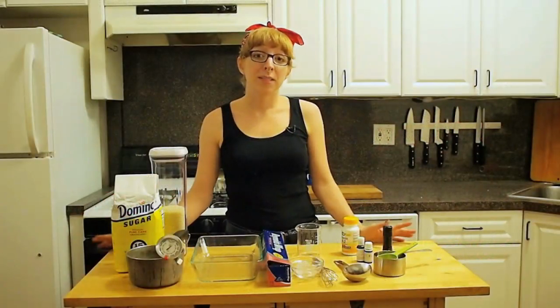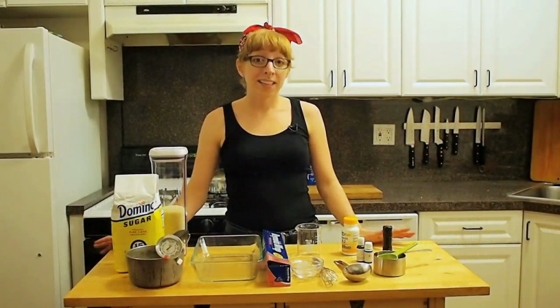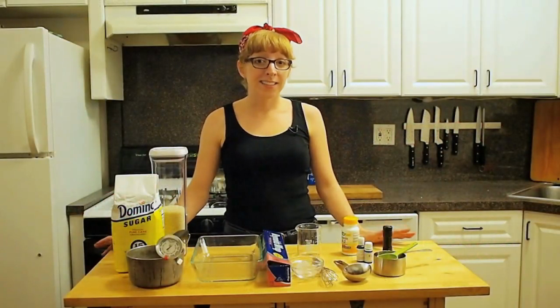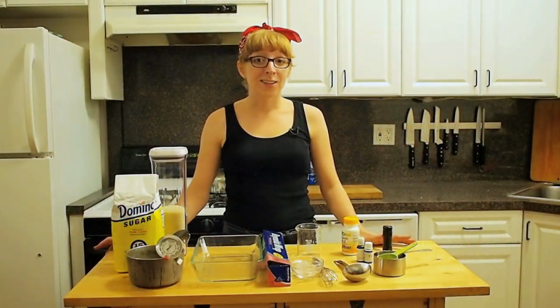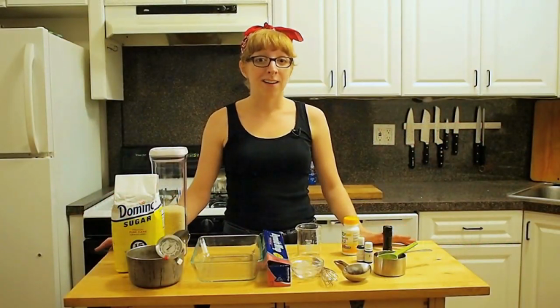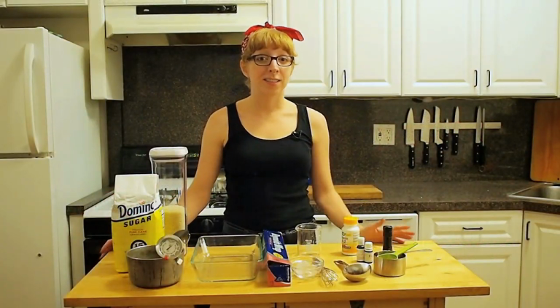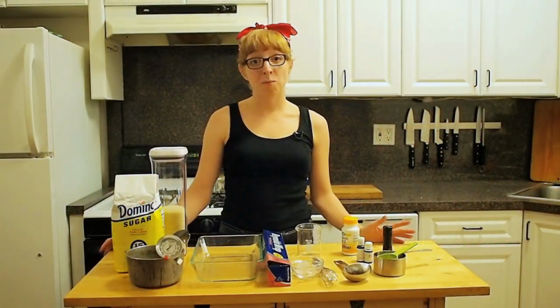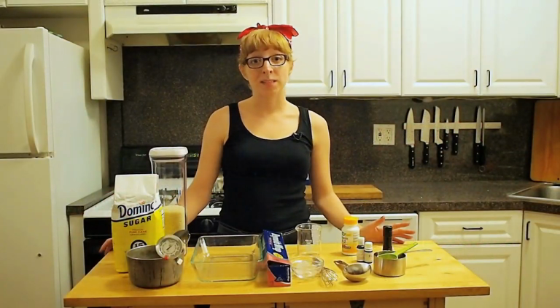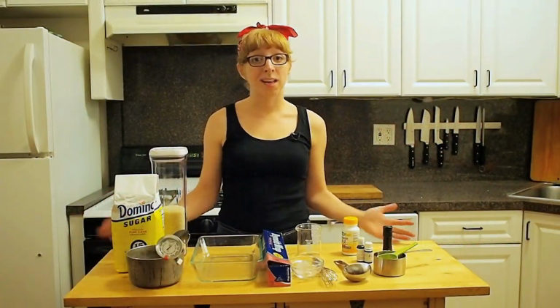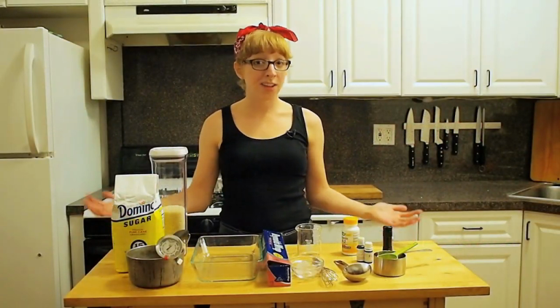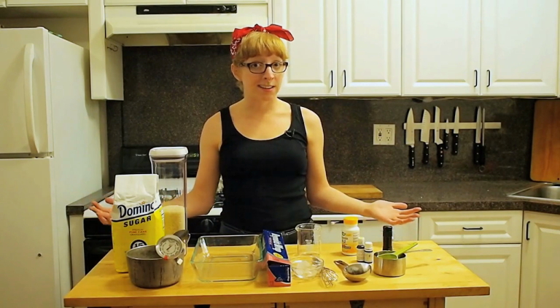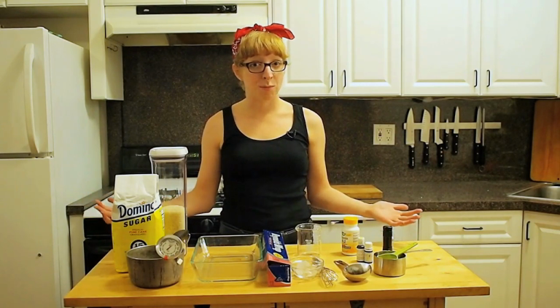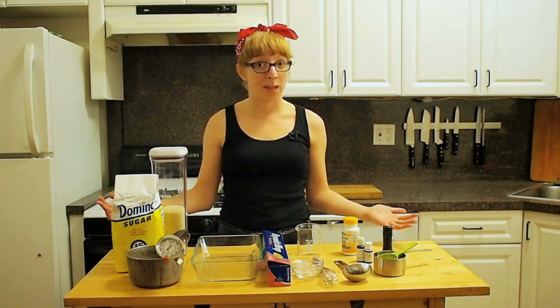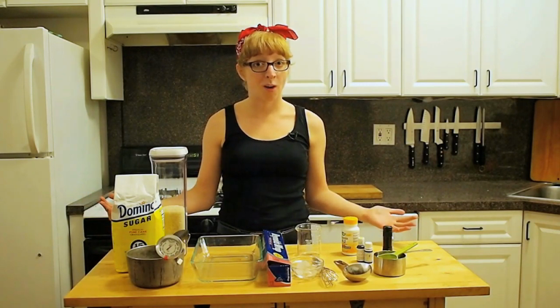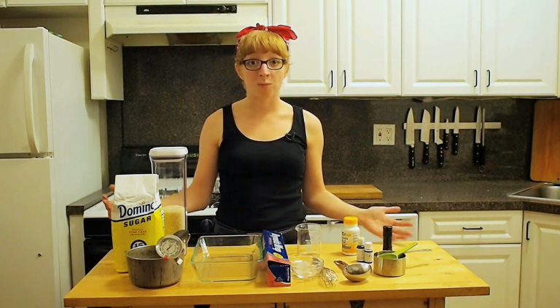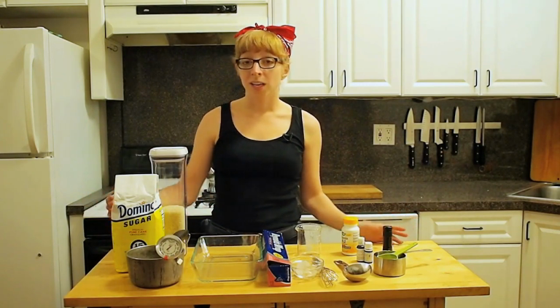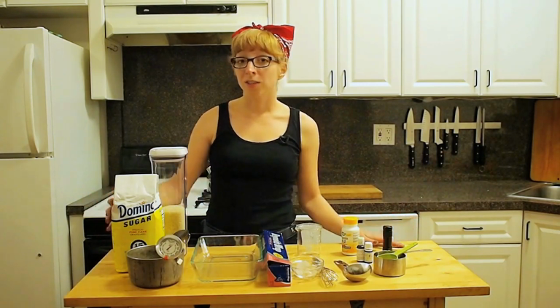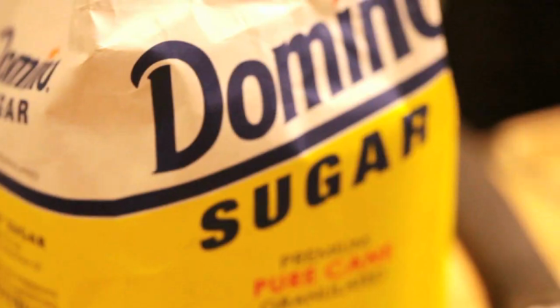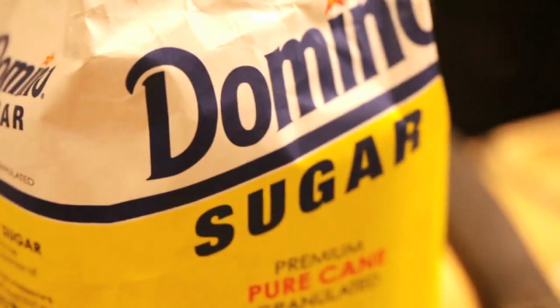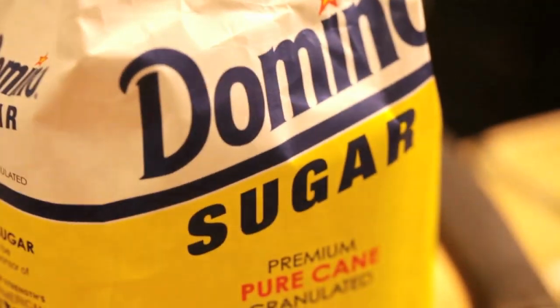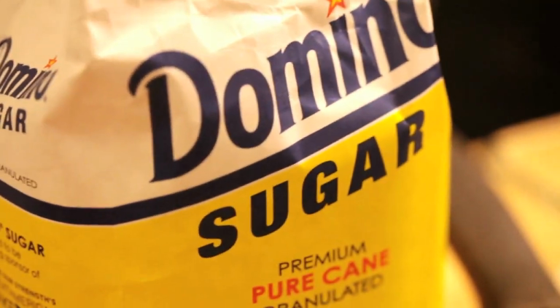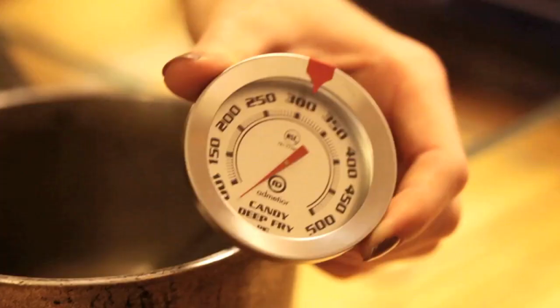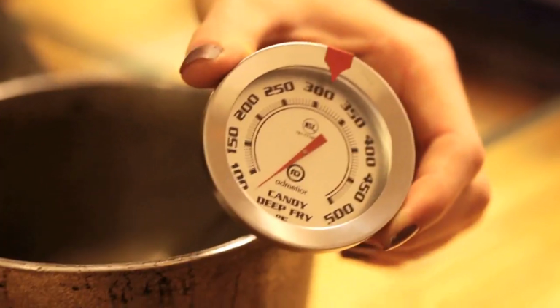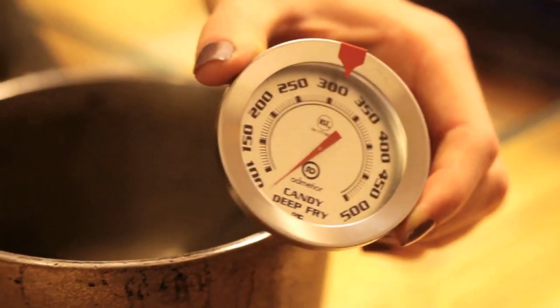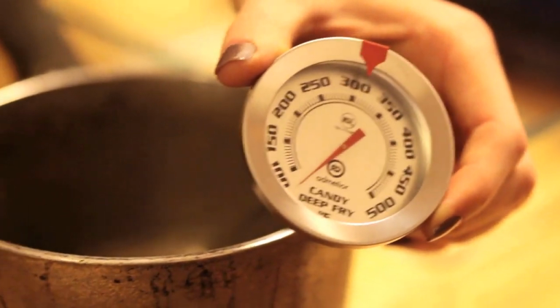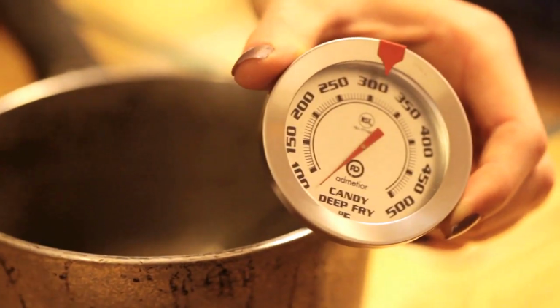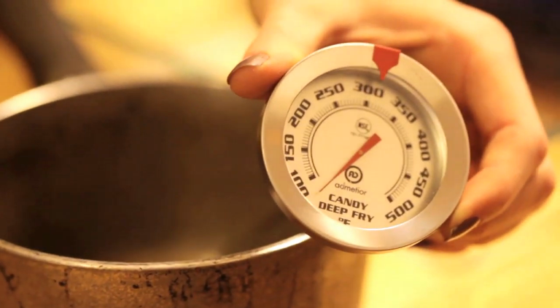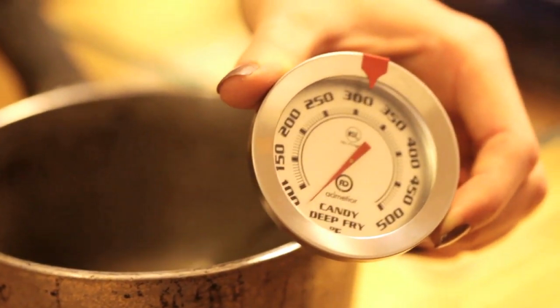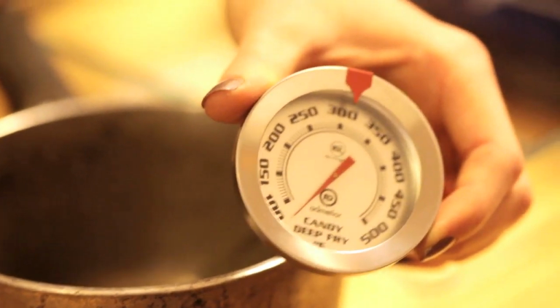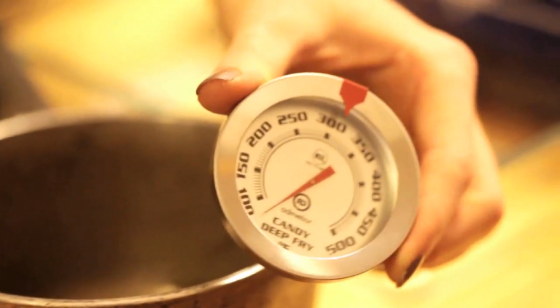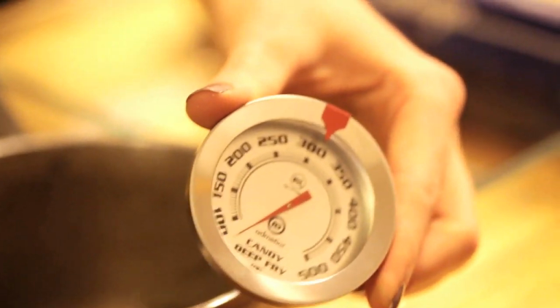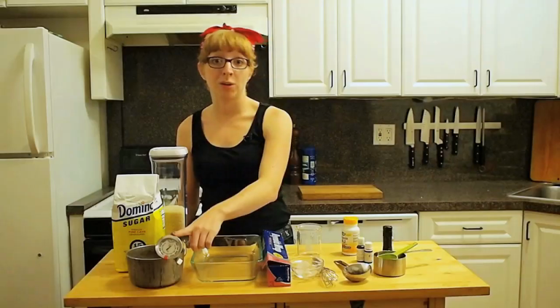Kryptonite candy starts out the same way as many other candies you might make at home. You'll need some sugar, a pot to boil it in, and a reliable candy thermometer.